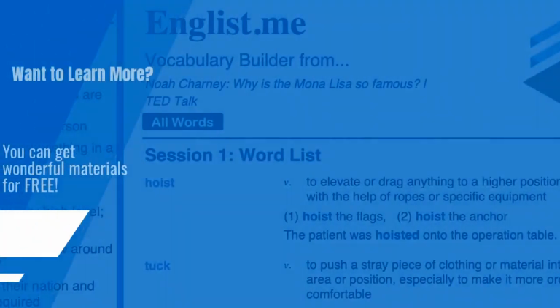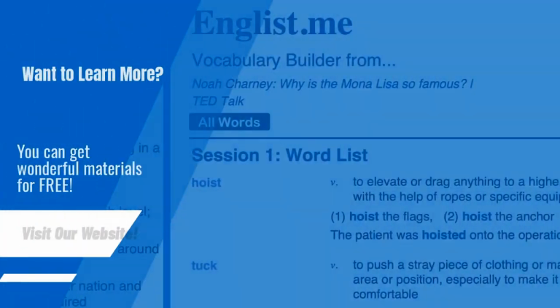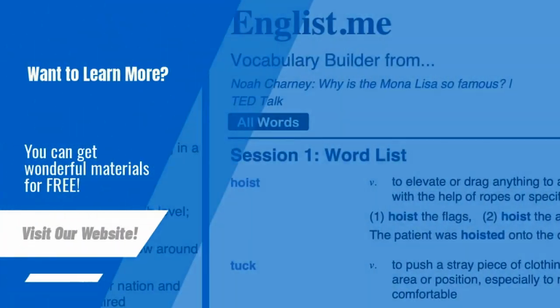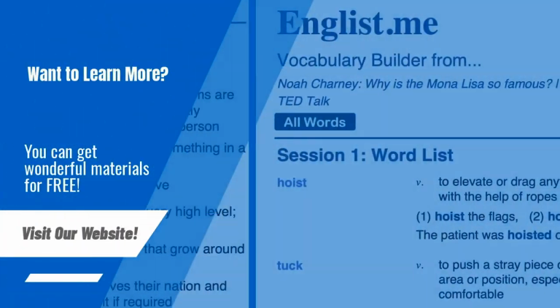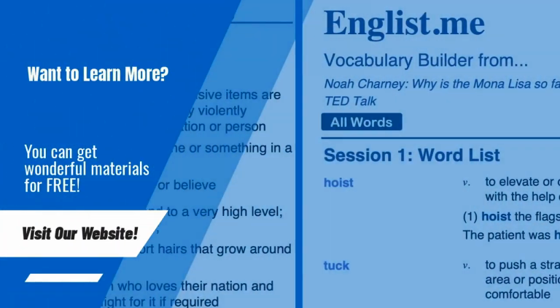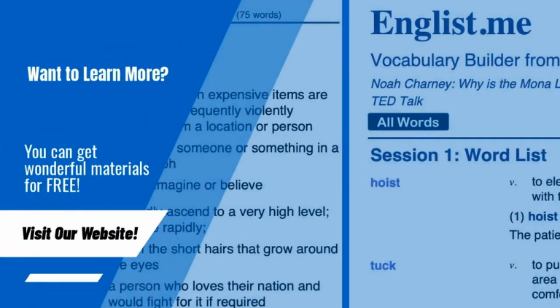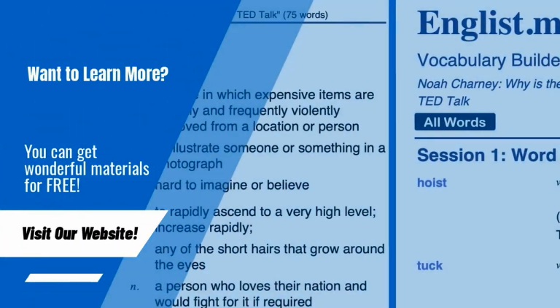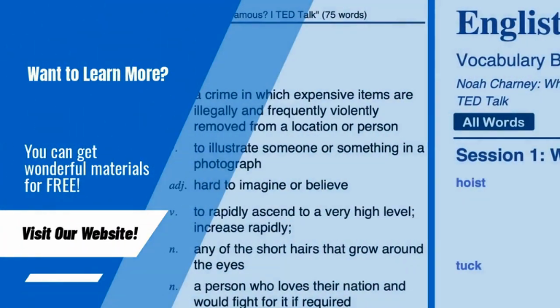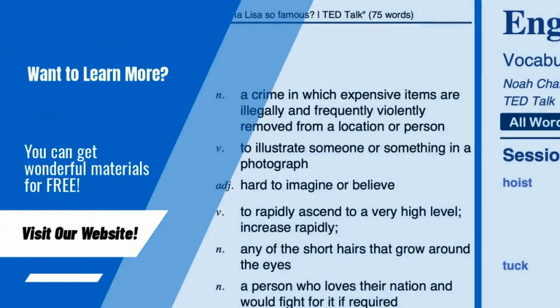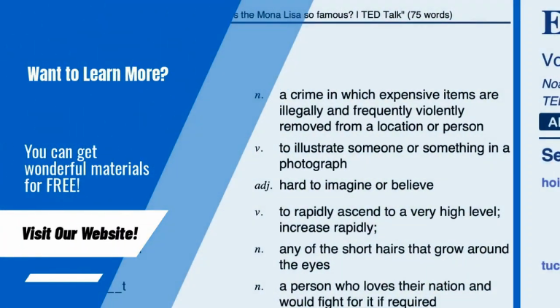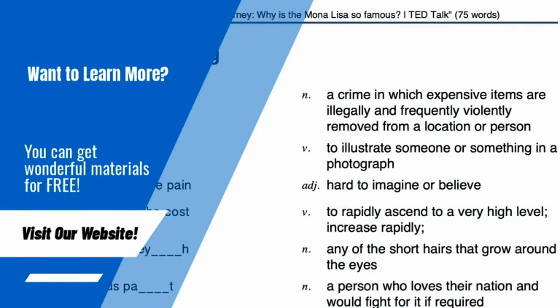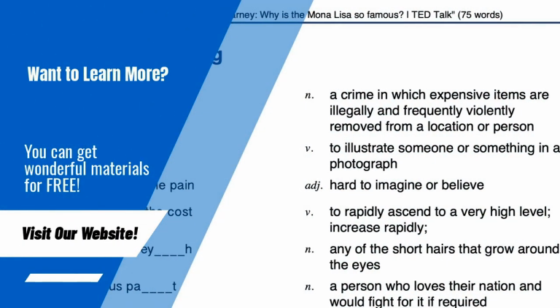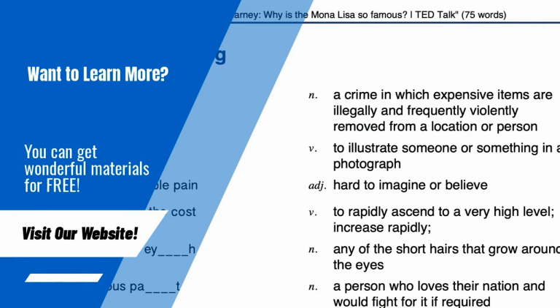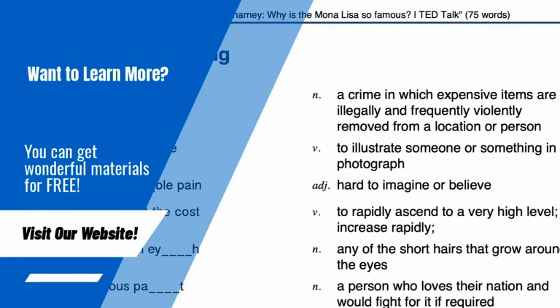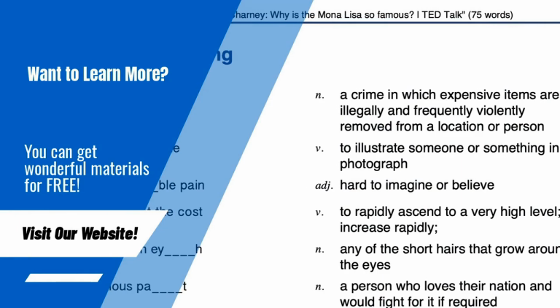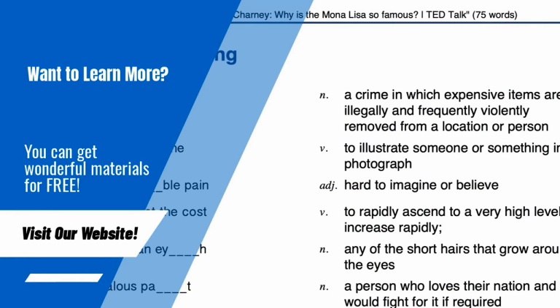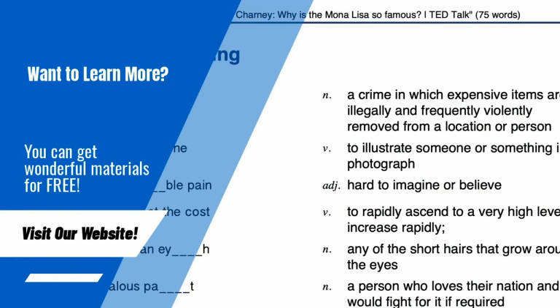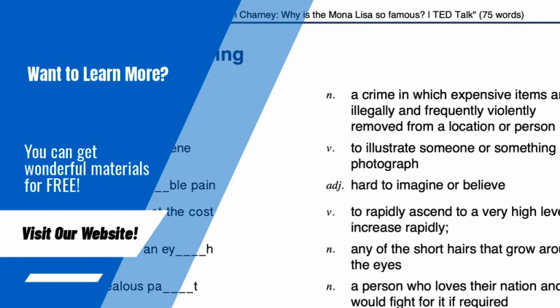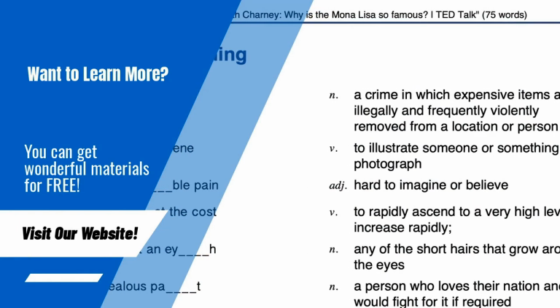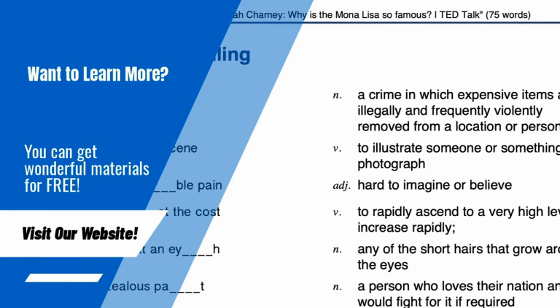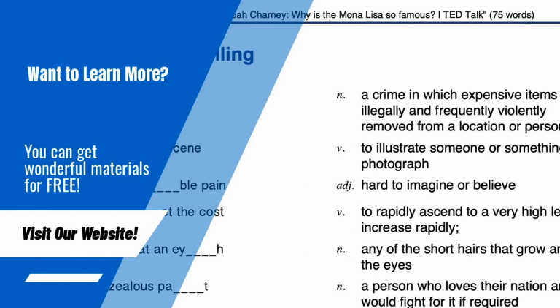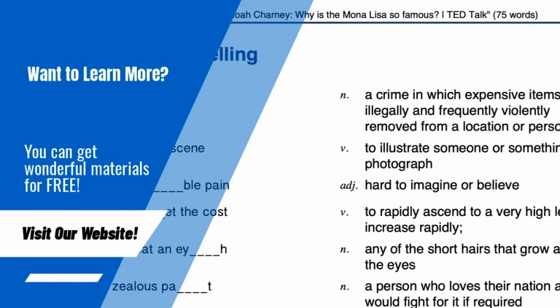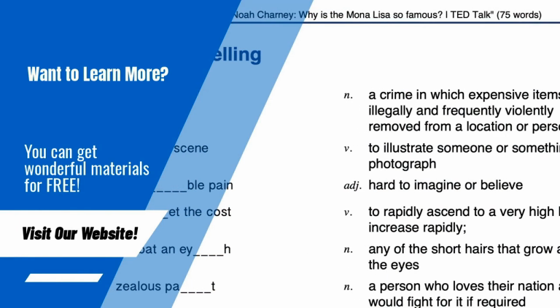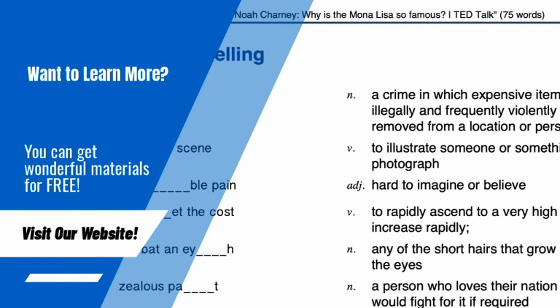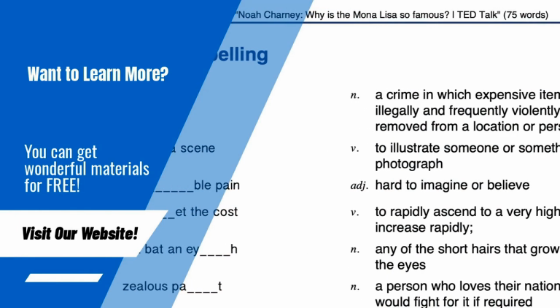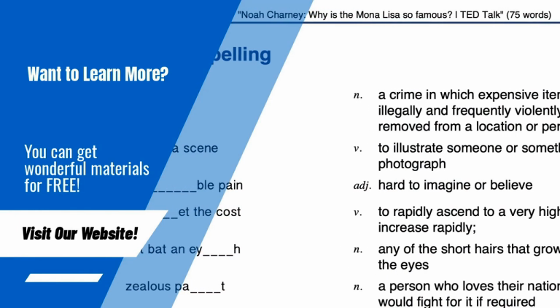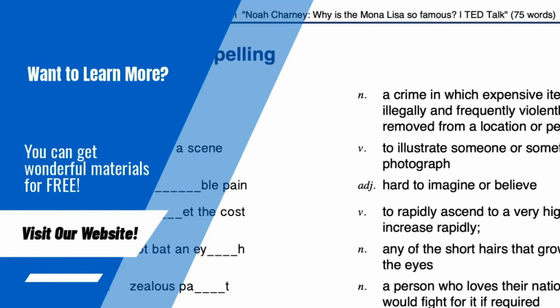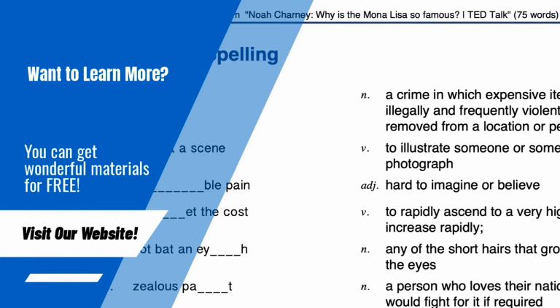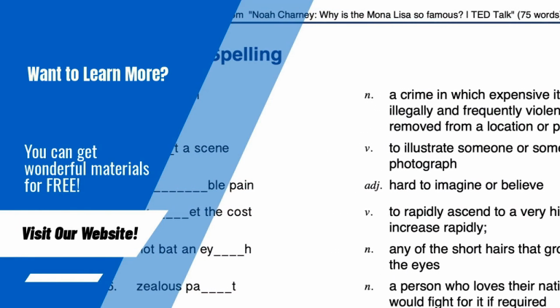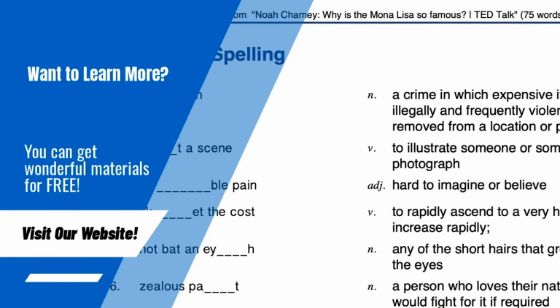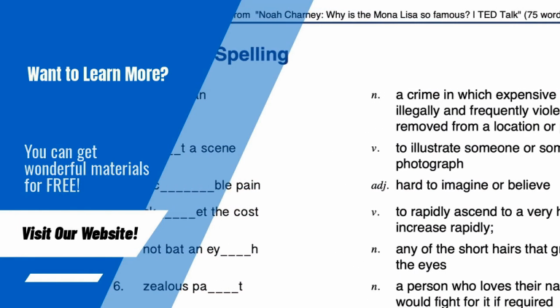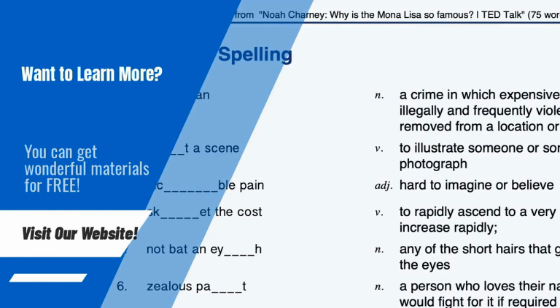On our website, you can get PDF learning materials for free. Please visit anglist.me